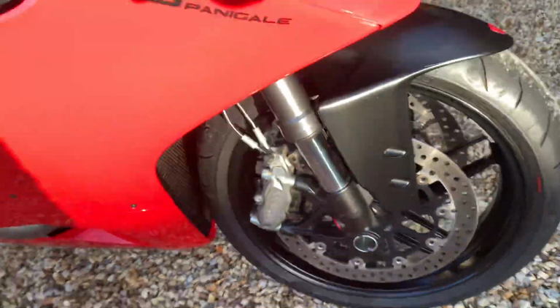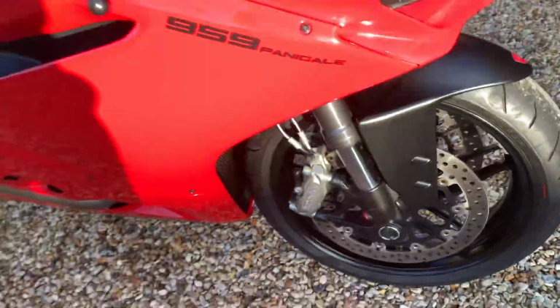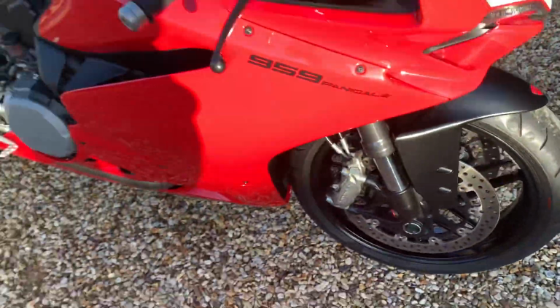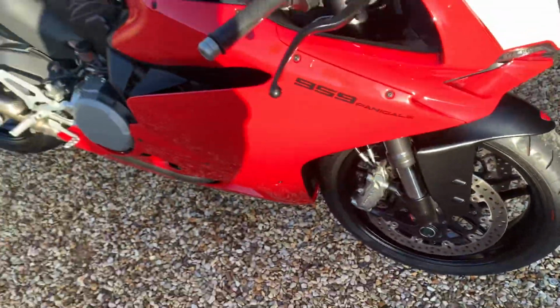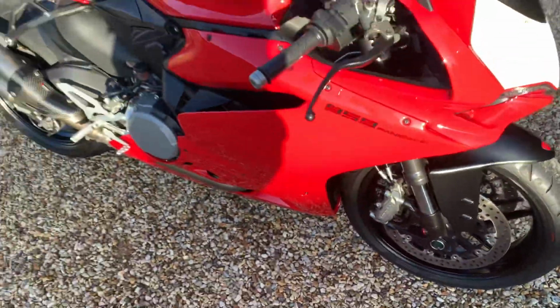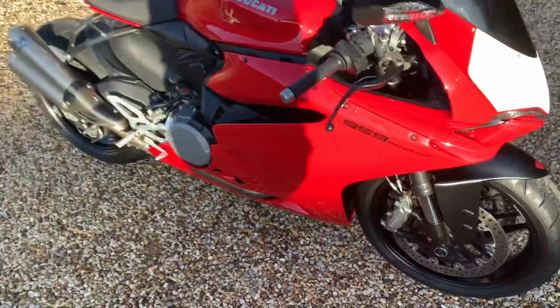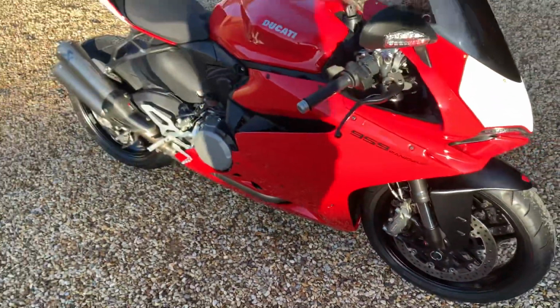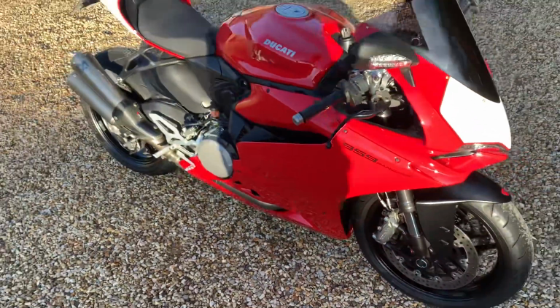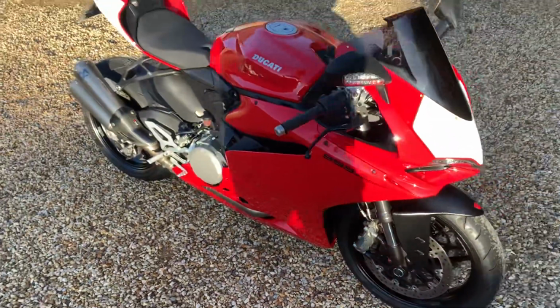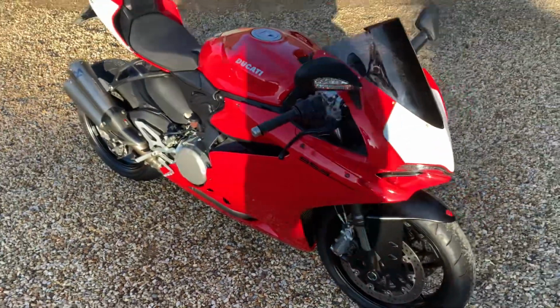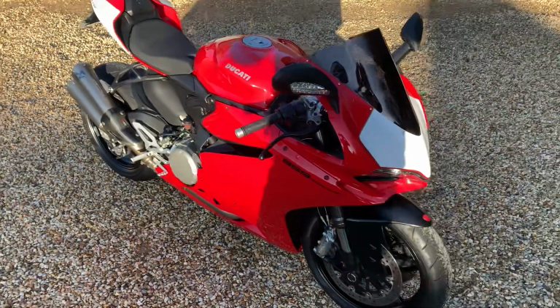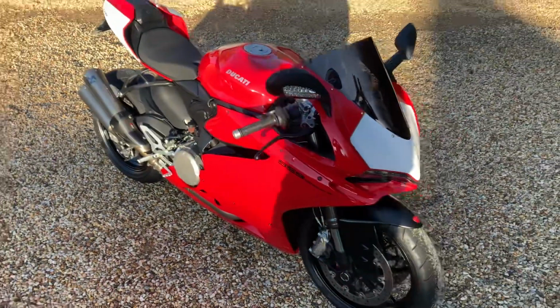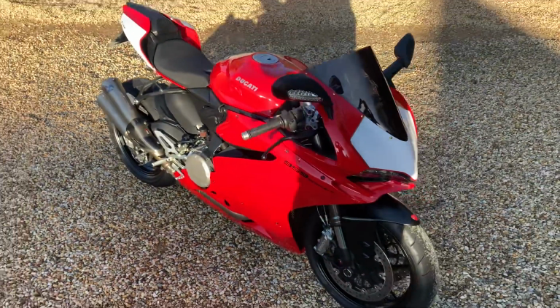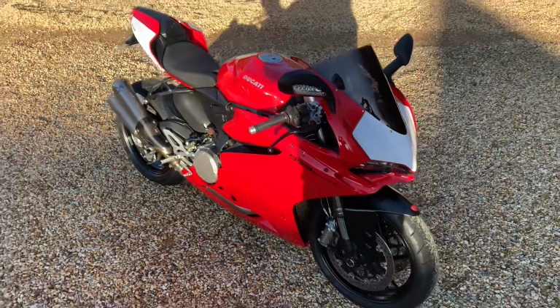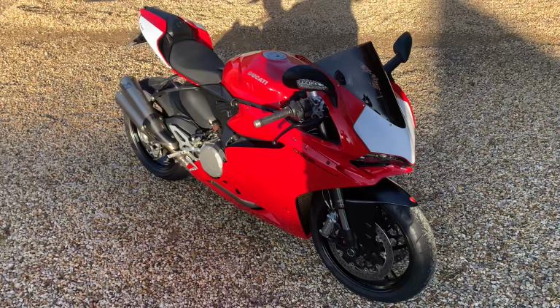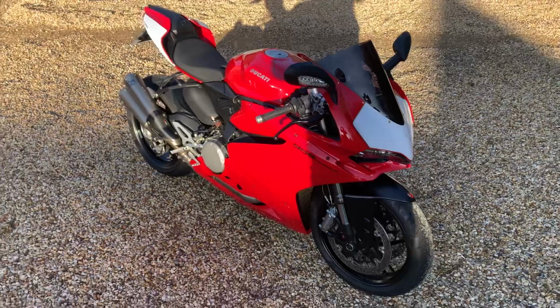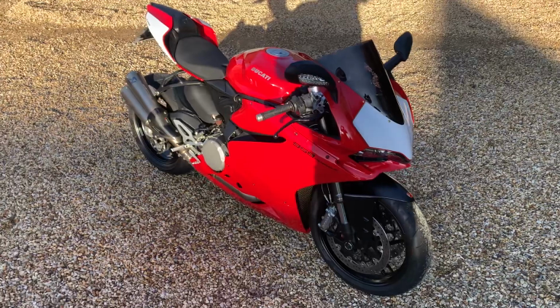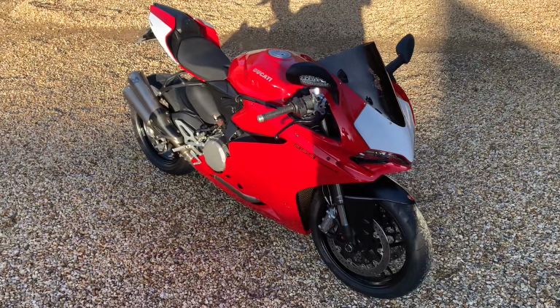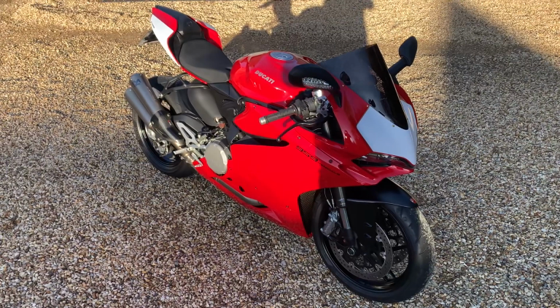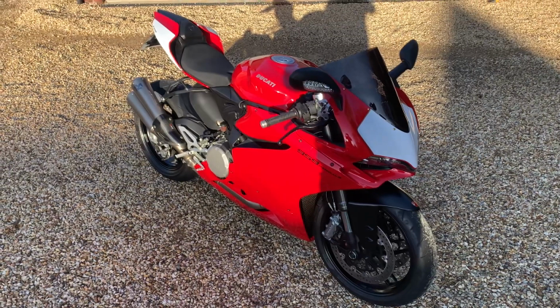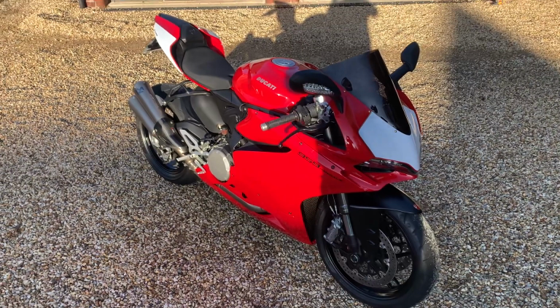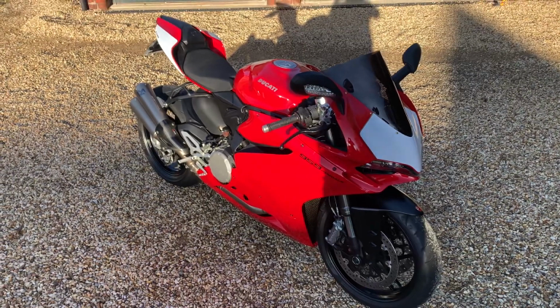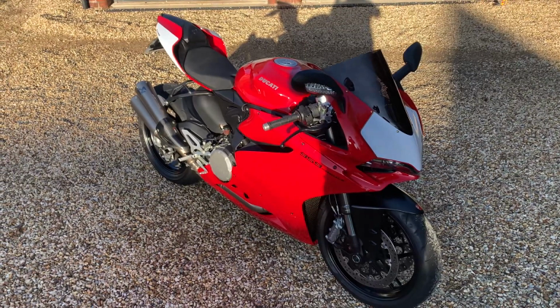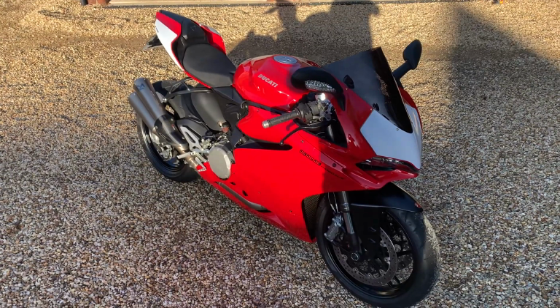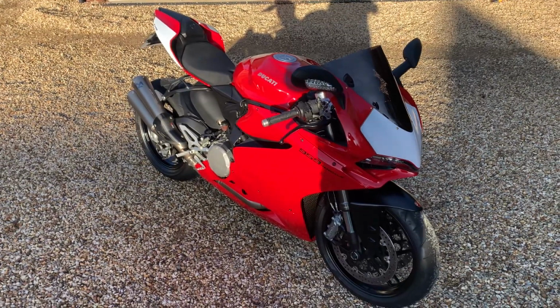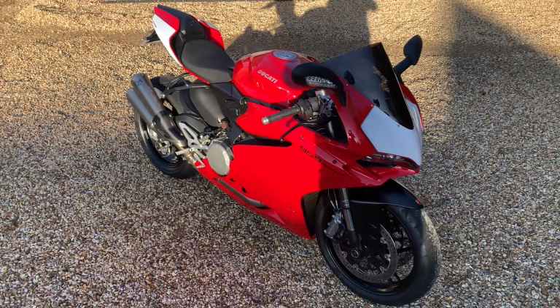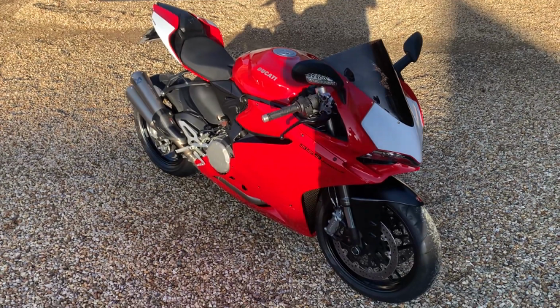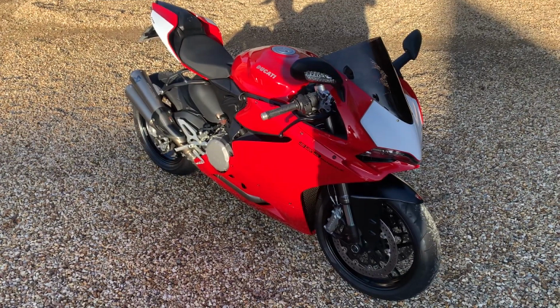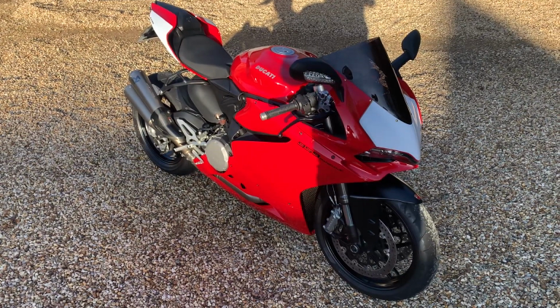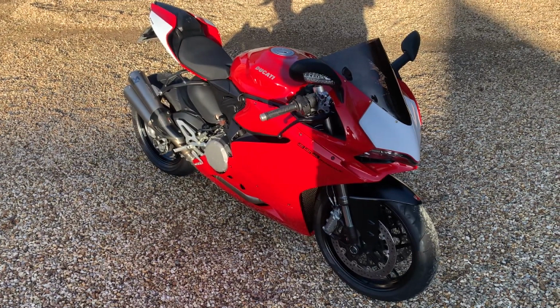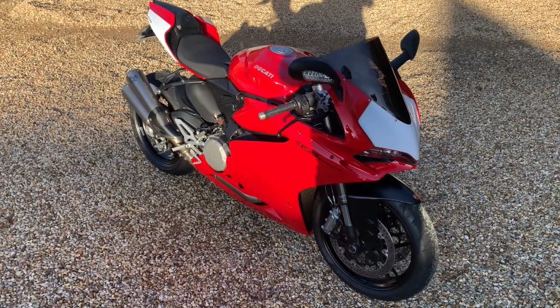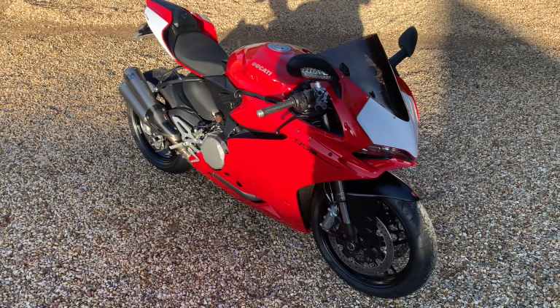Absolutely gorgeous bike. All the details of service history etc. will be in the advert. If you've got any questions, feel free to give us a shout.